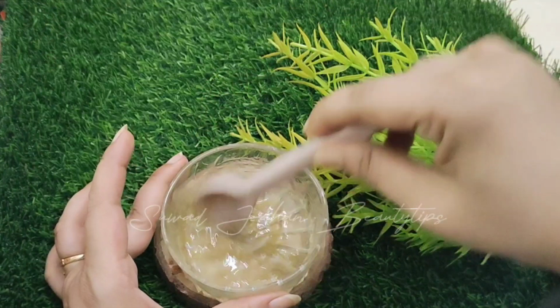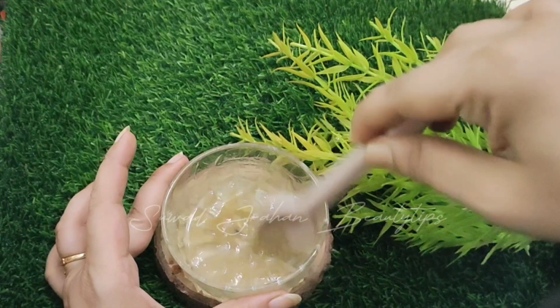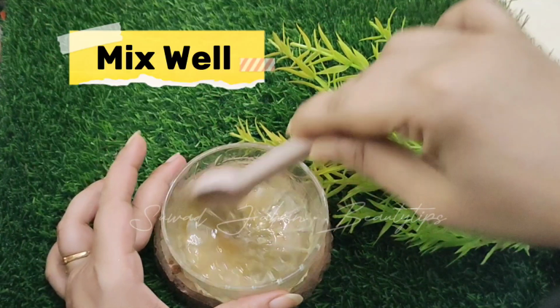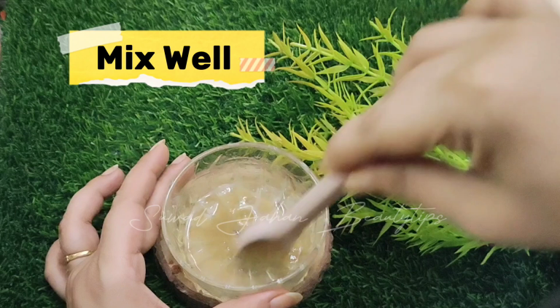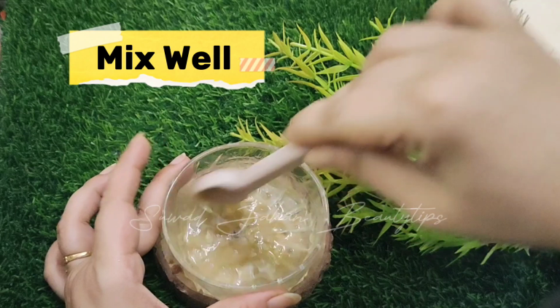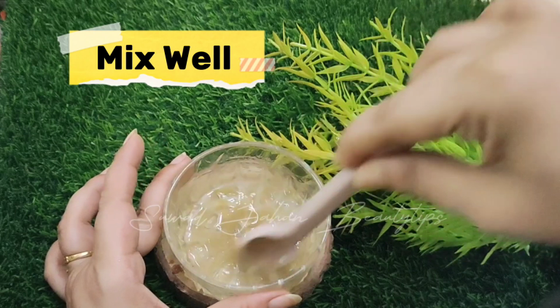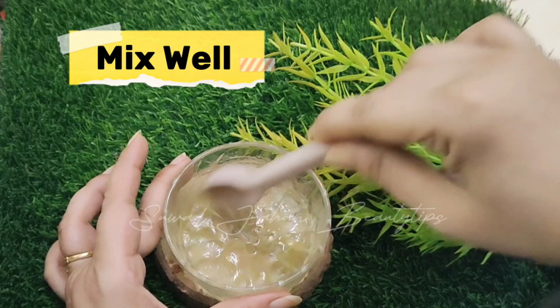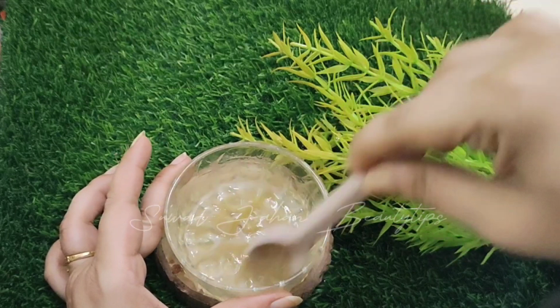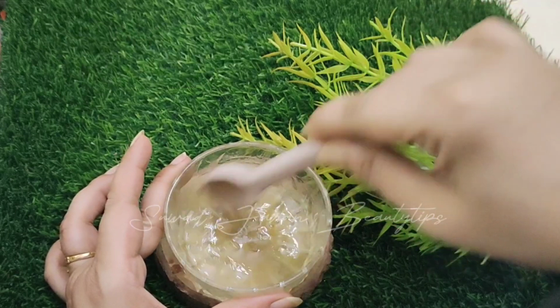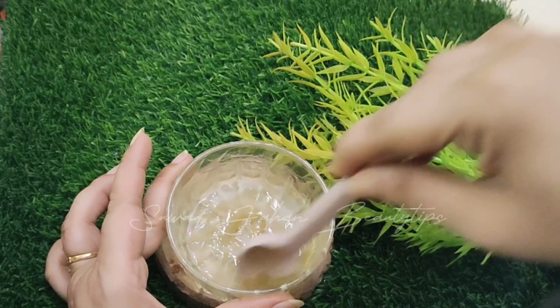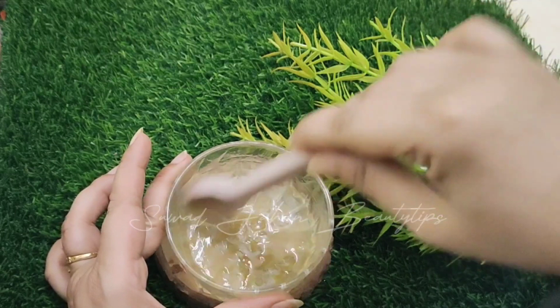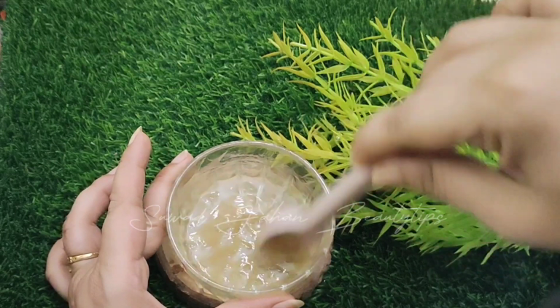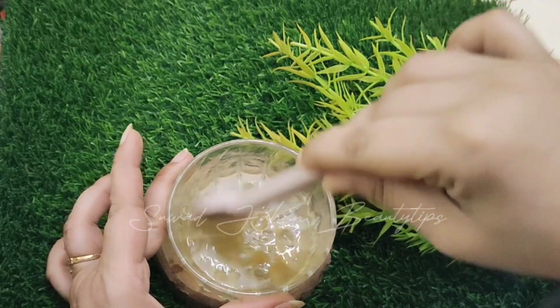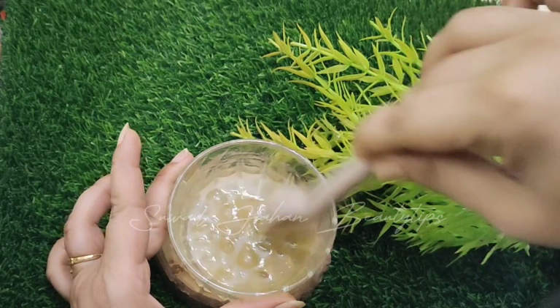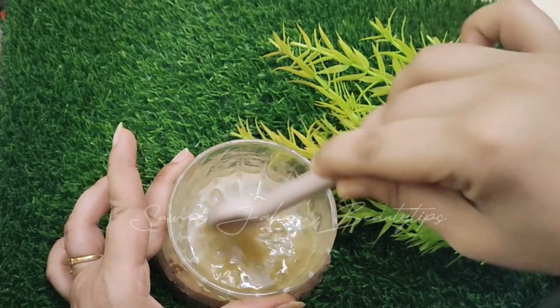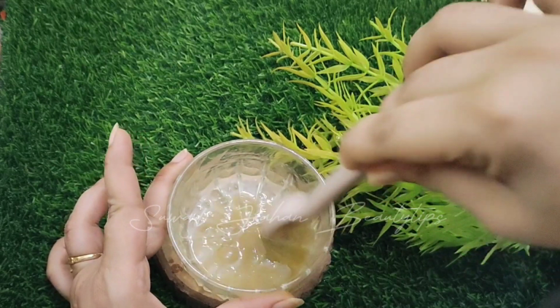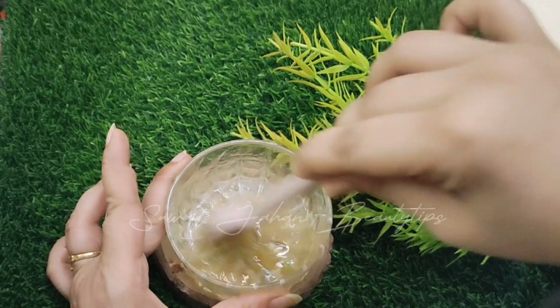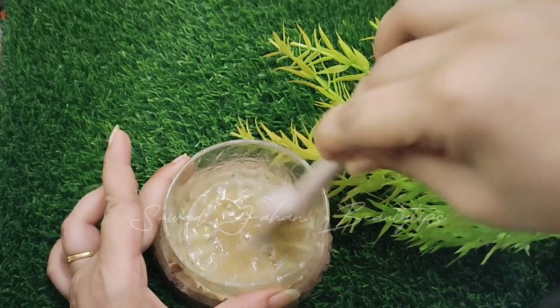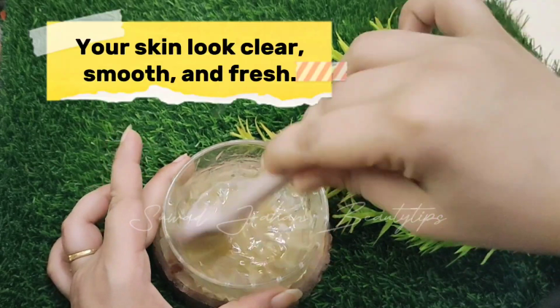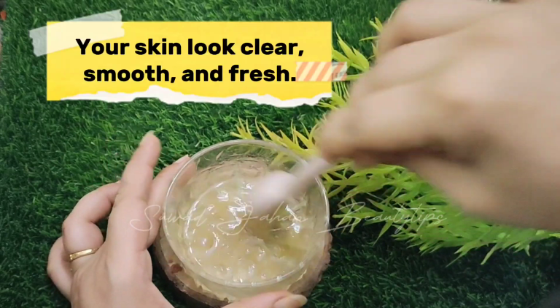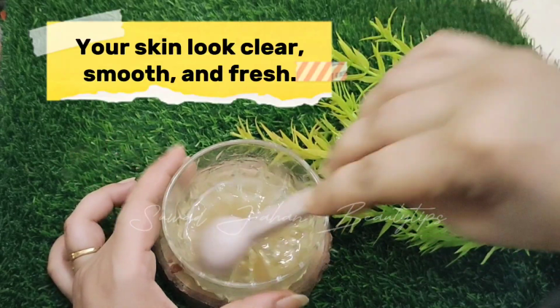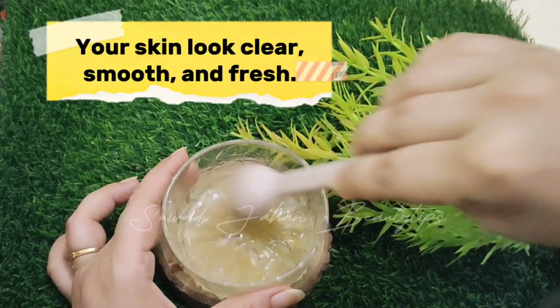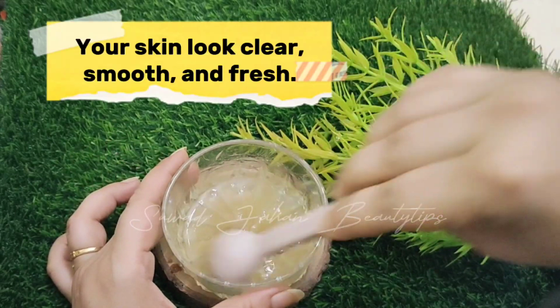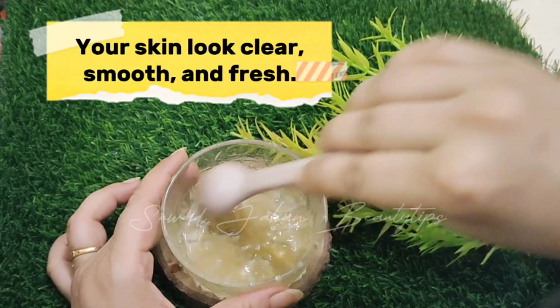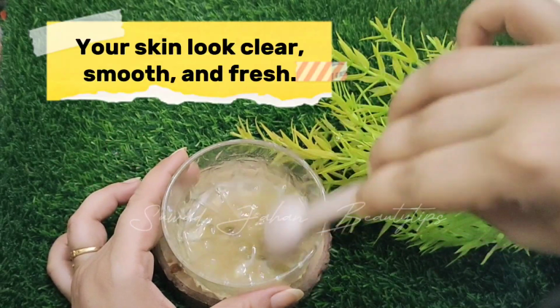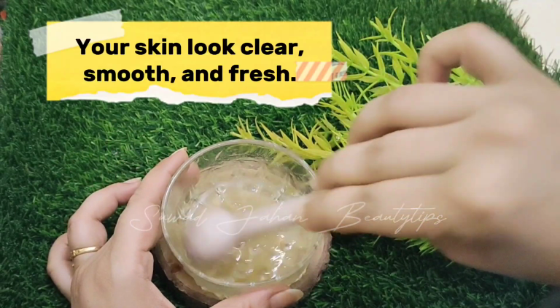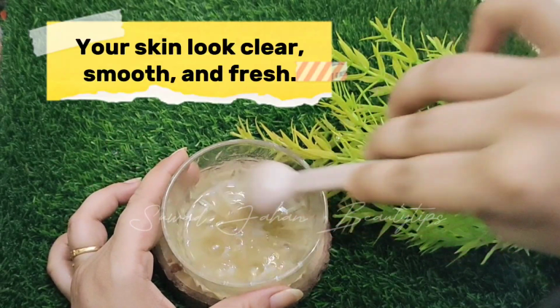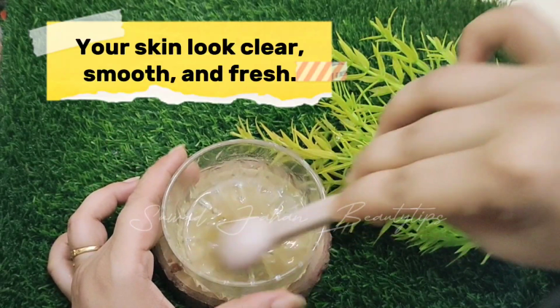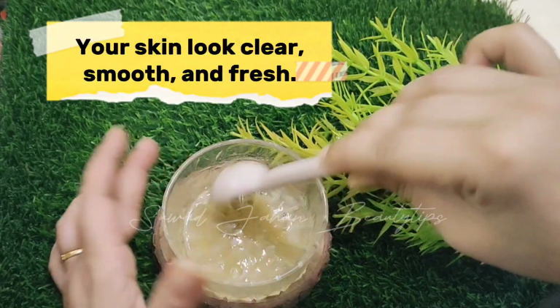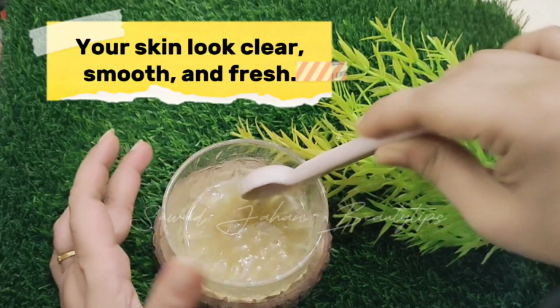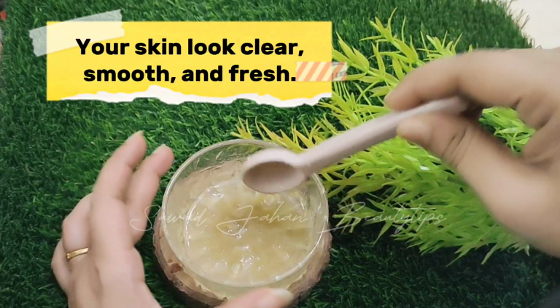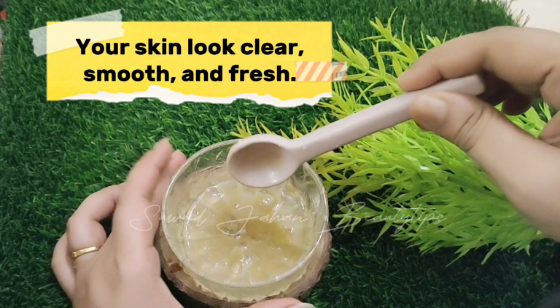Mix well. Your skin will look clear, smooth, and fresh.